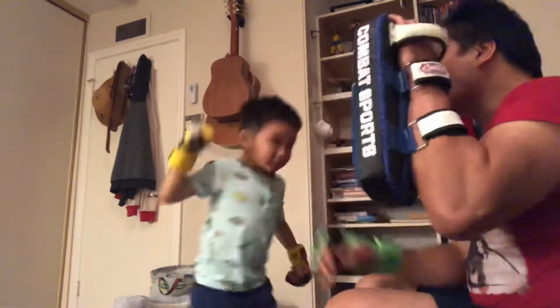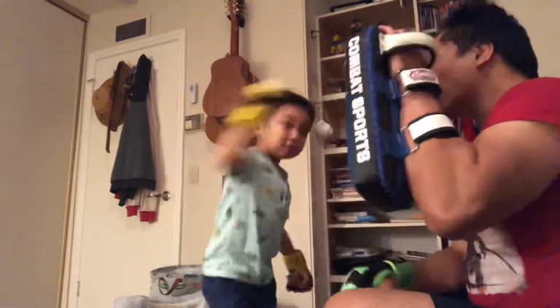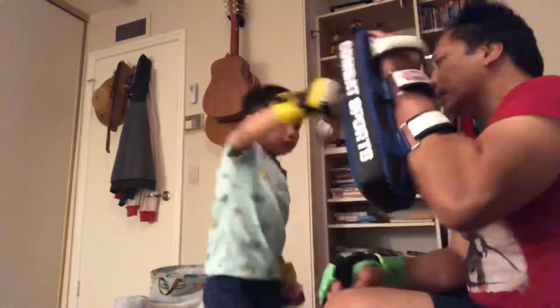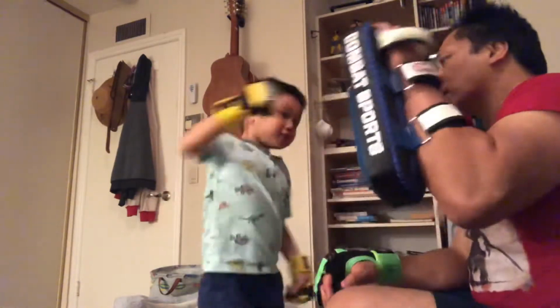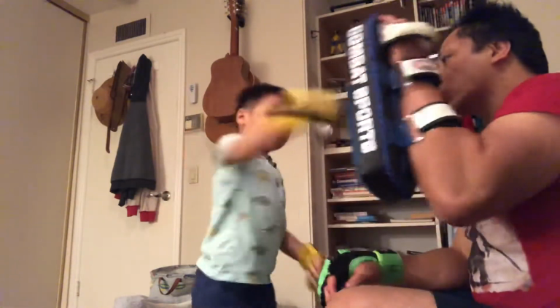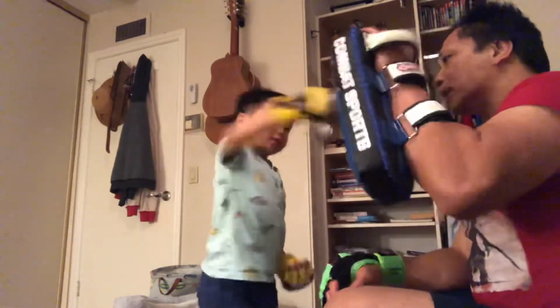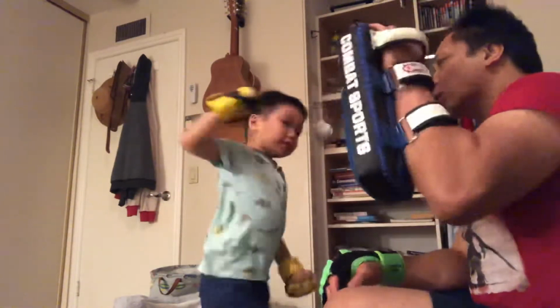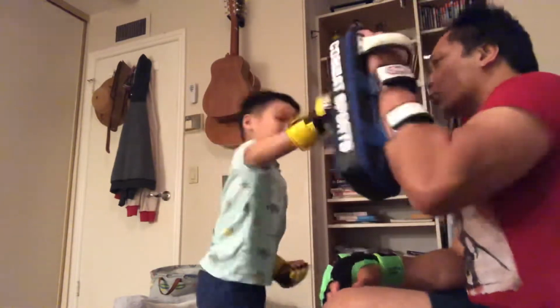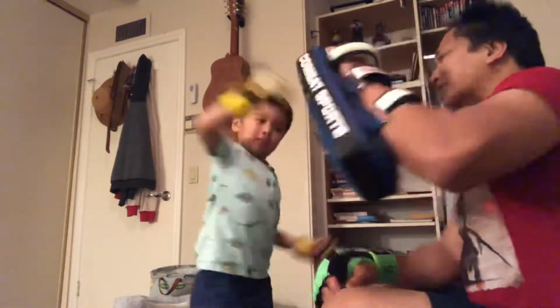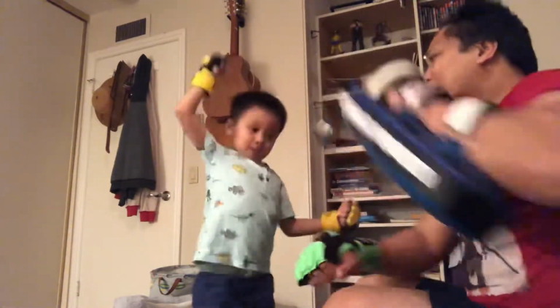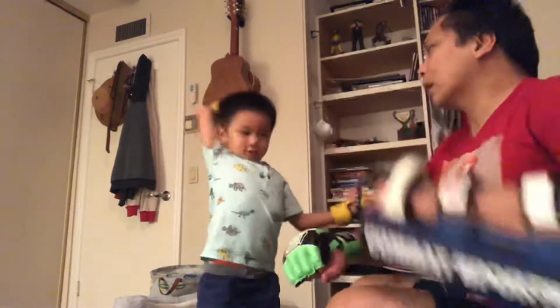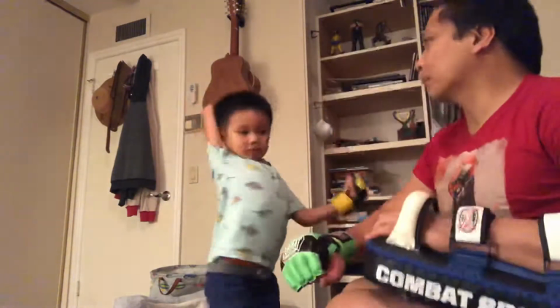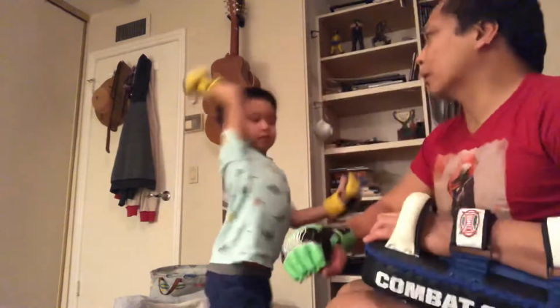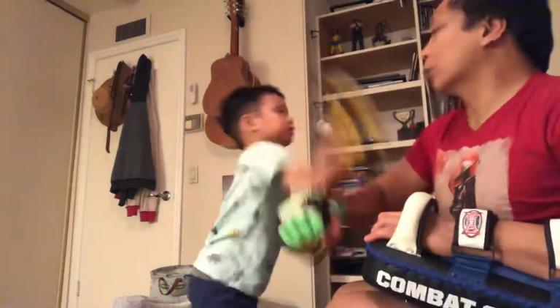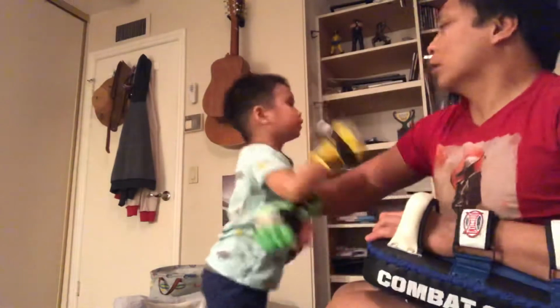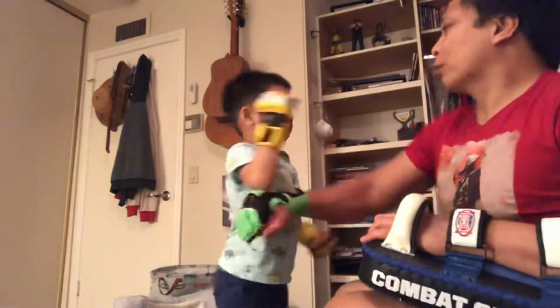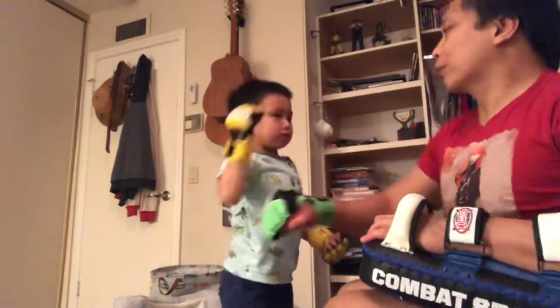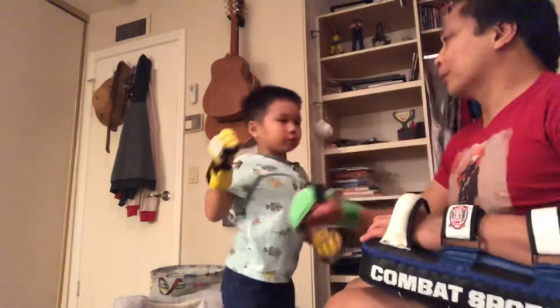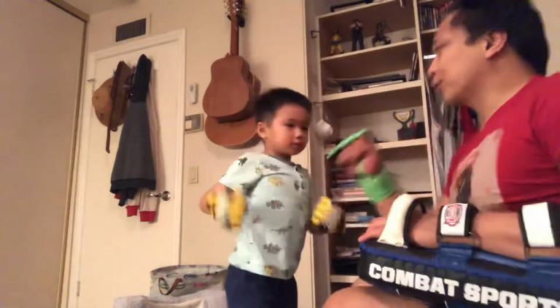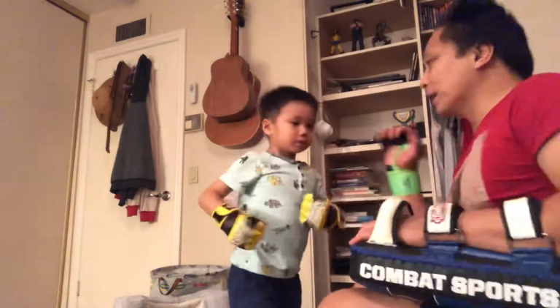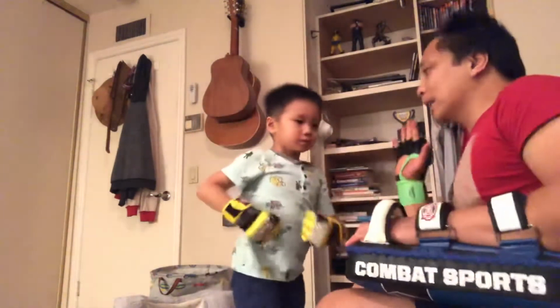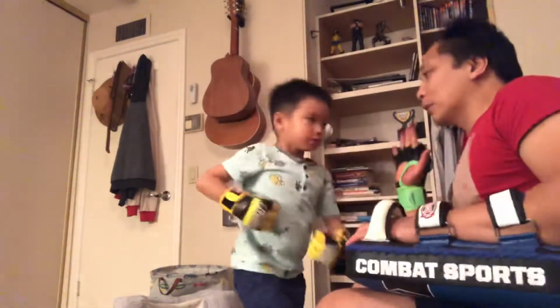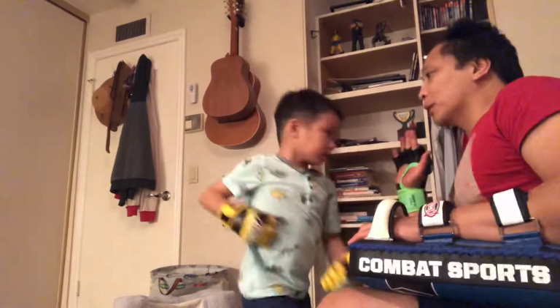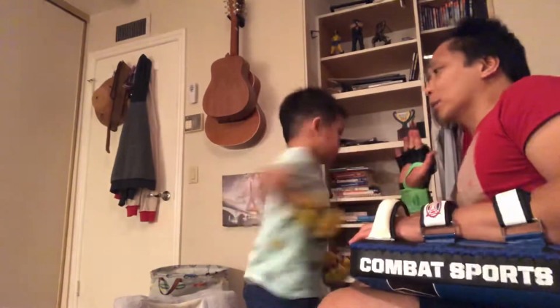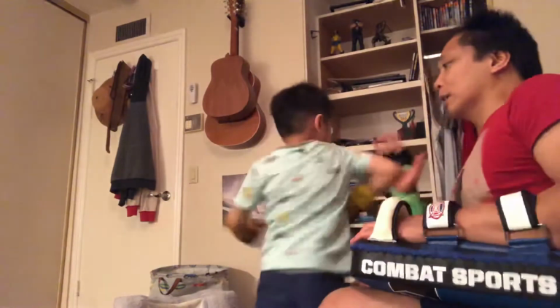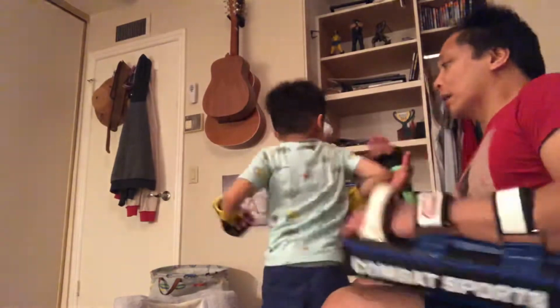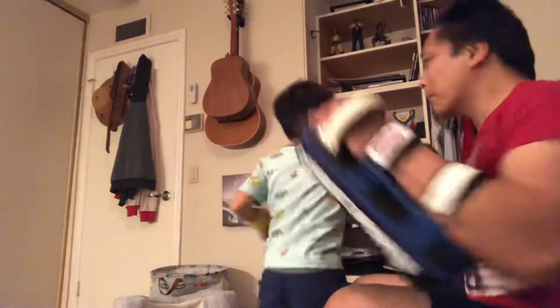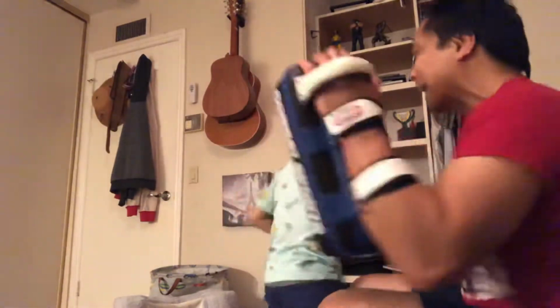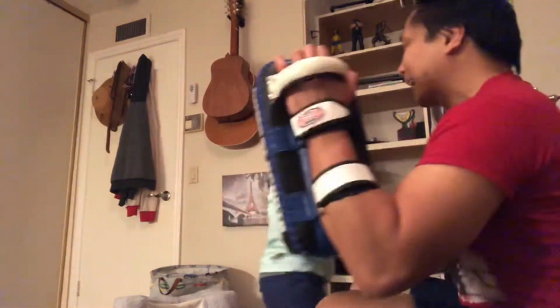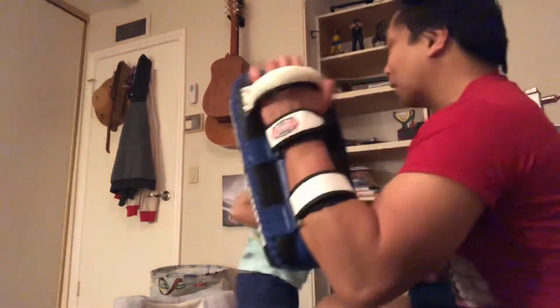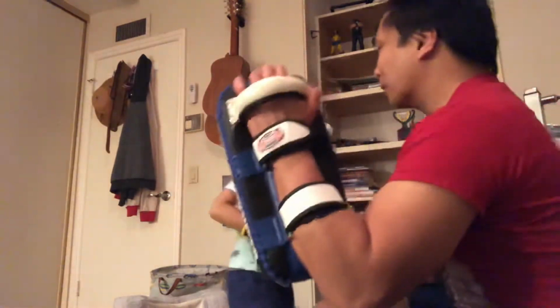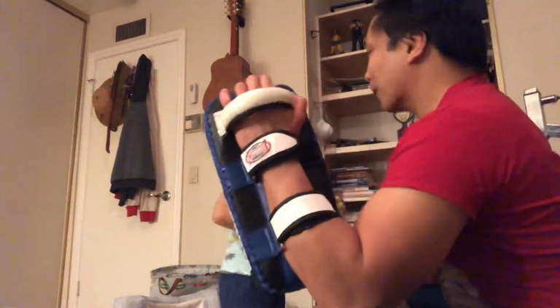One. One. One. Down elbow. Front elbow. Back elbow.